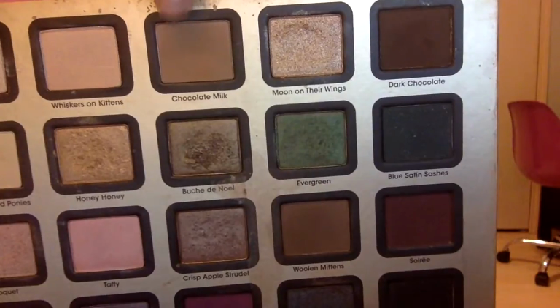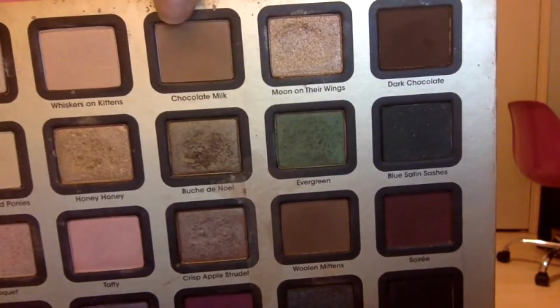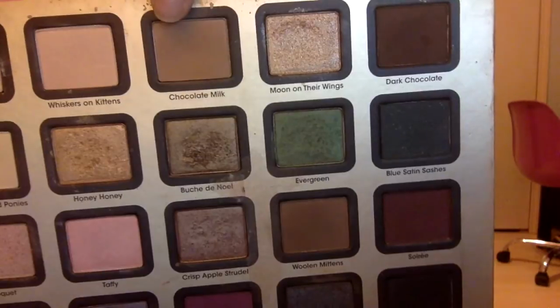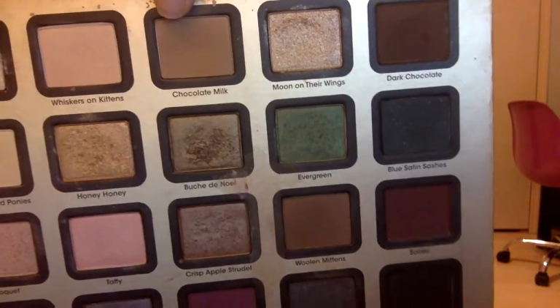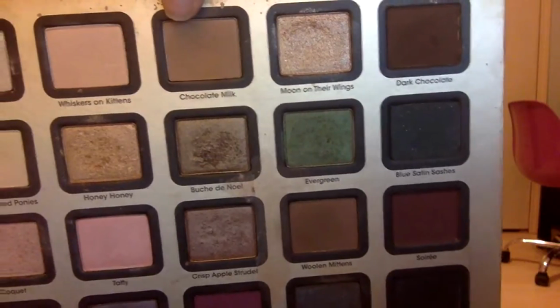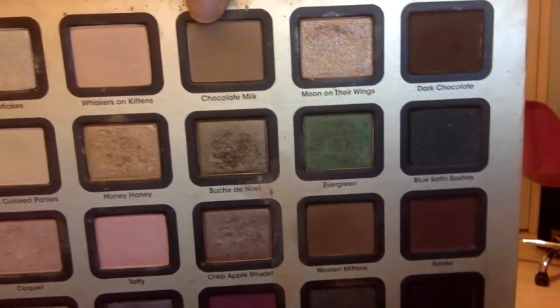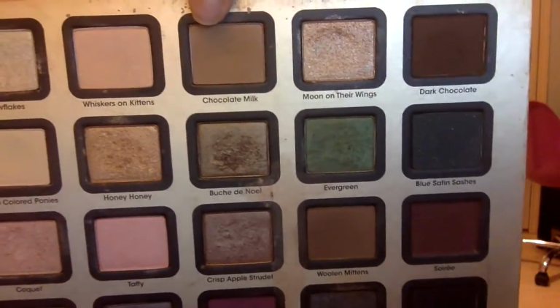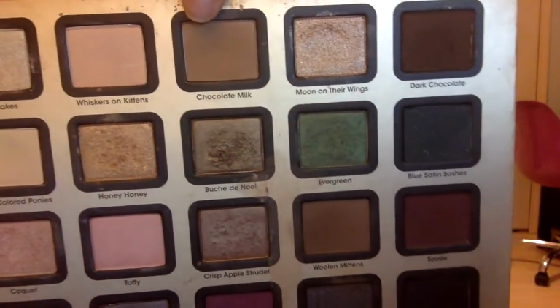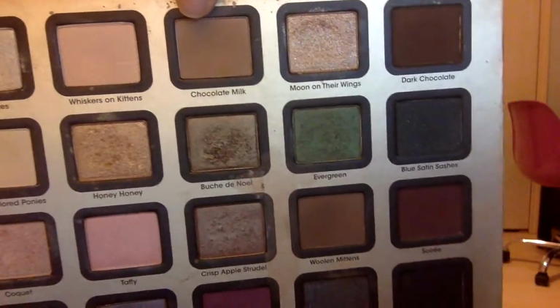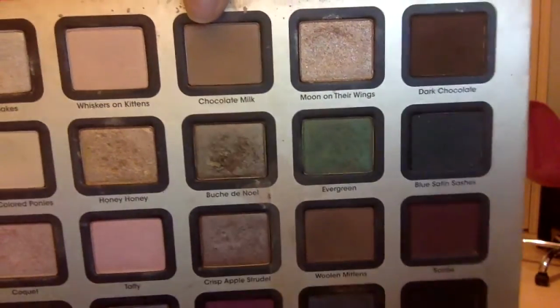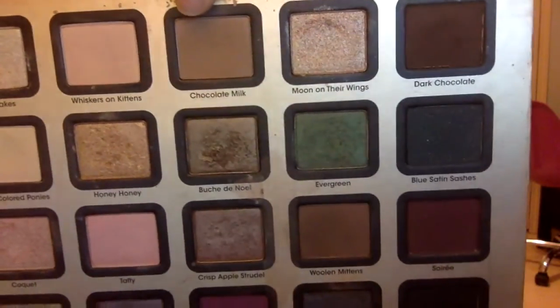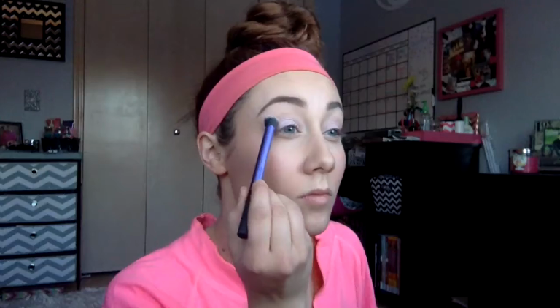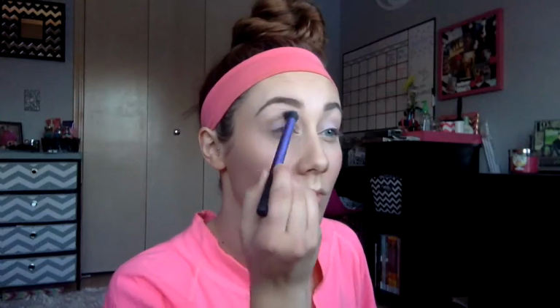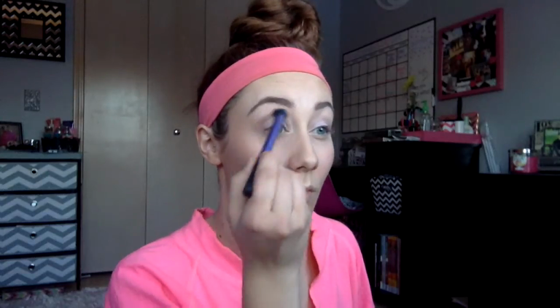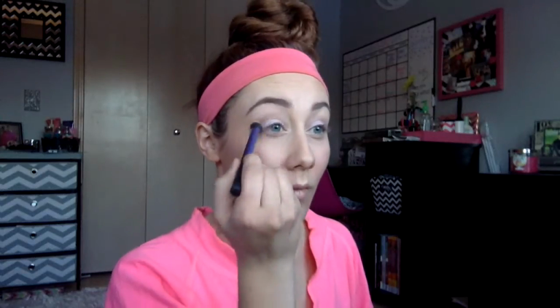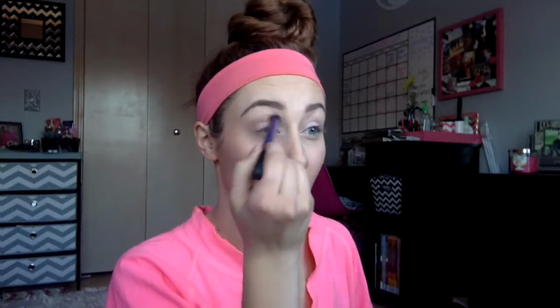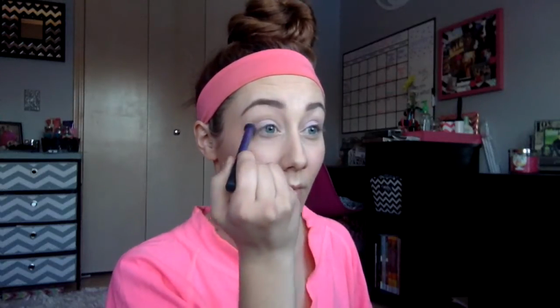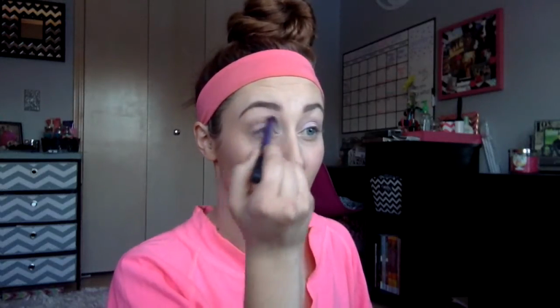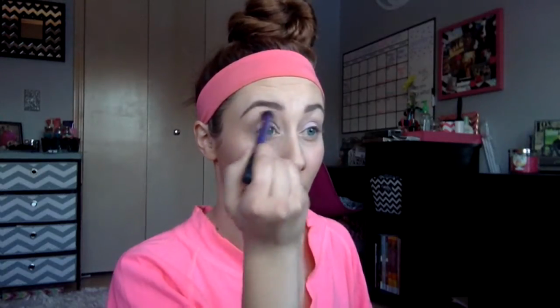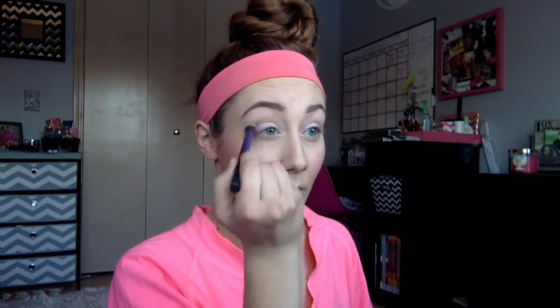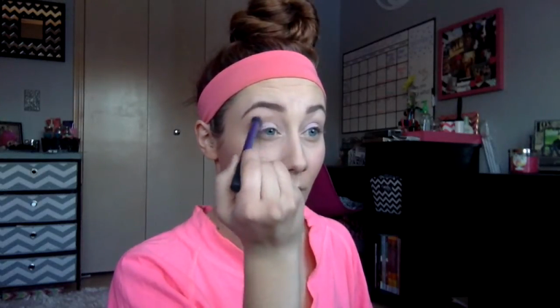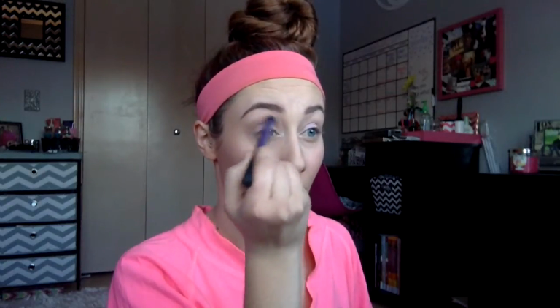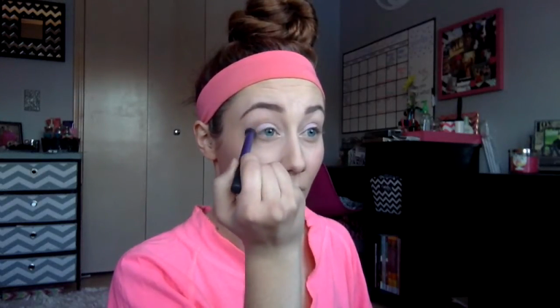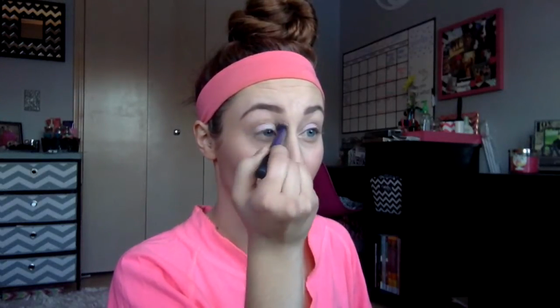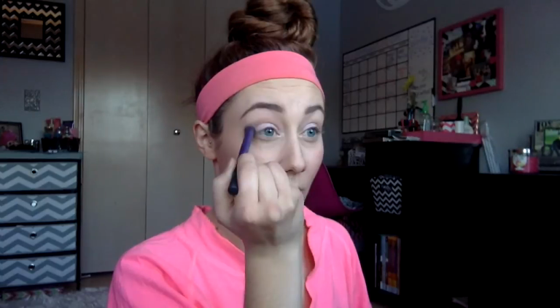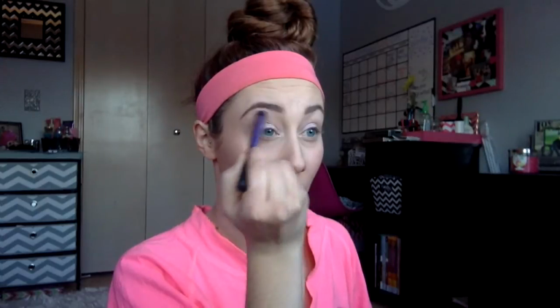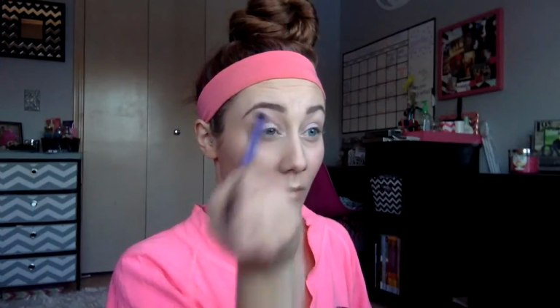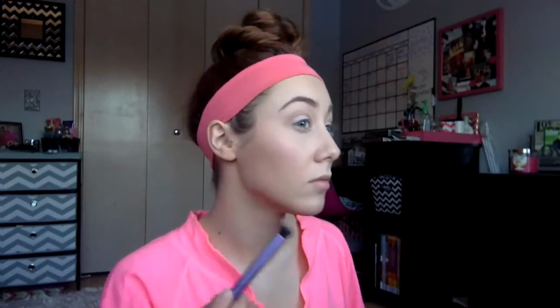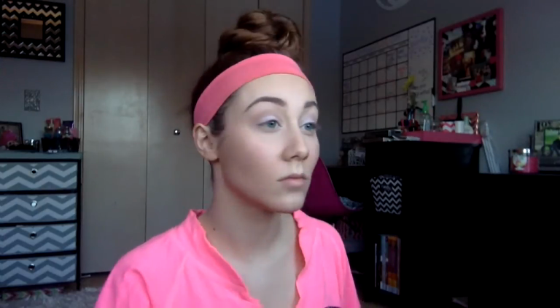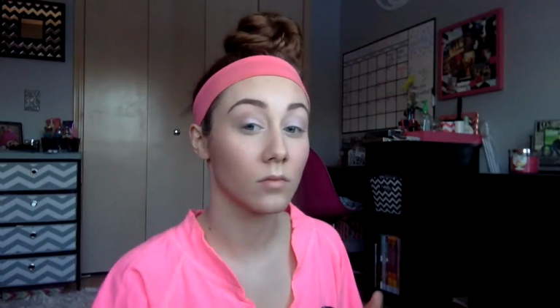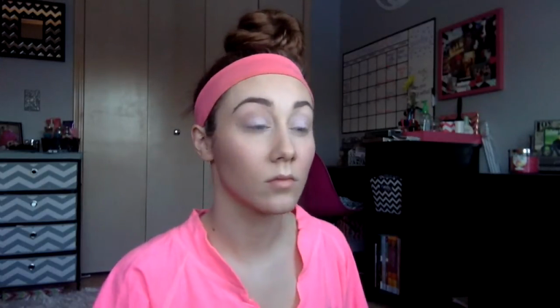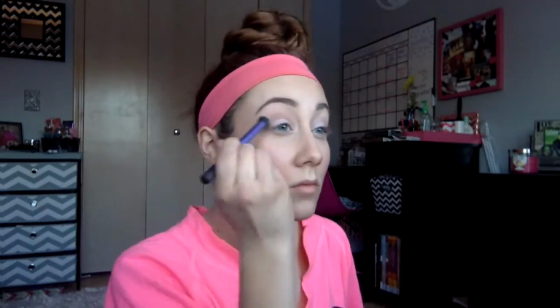From the Too Faced palette, I'm going to use this color called Chocolate Milk — it's just a light brown color. And I'm going to blend that into my crease as a transition color.